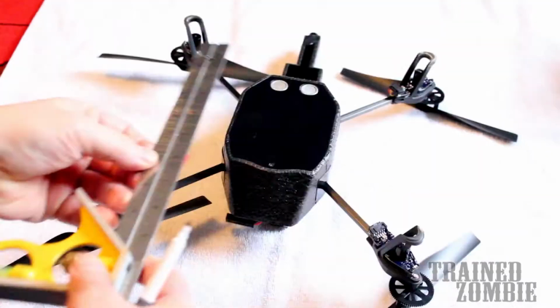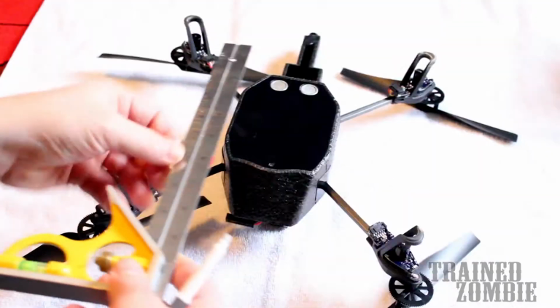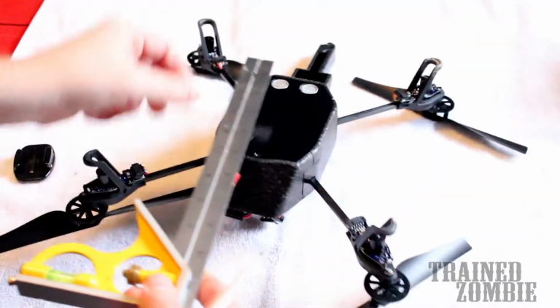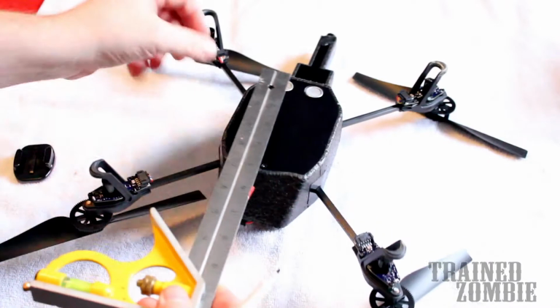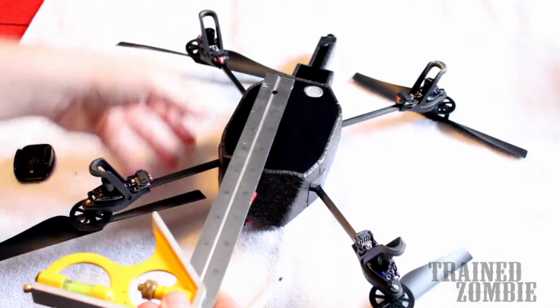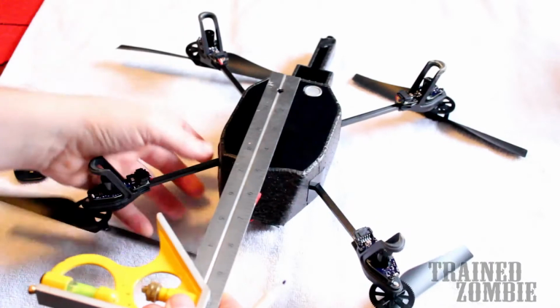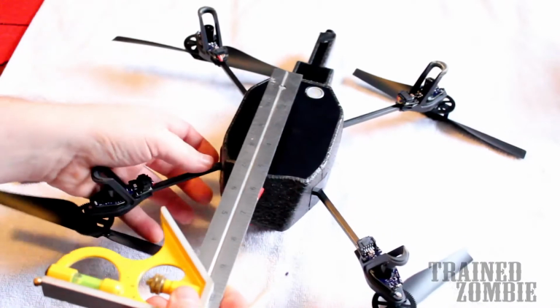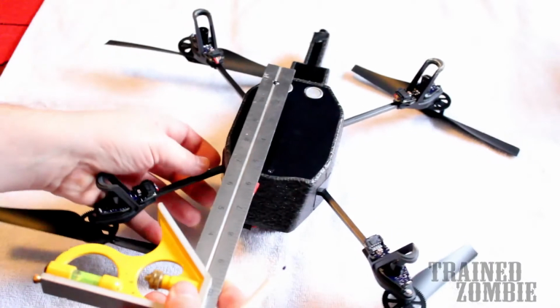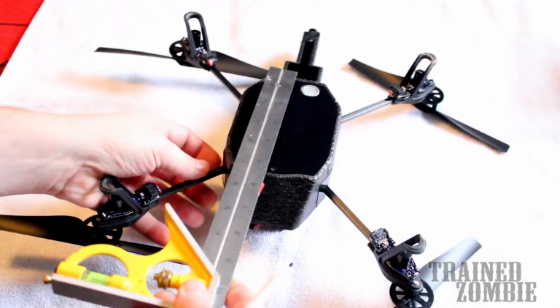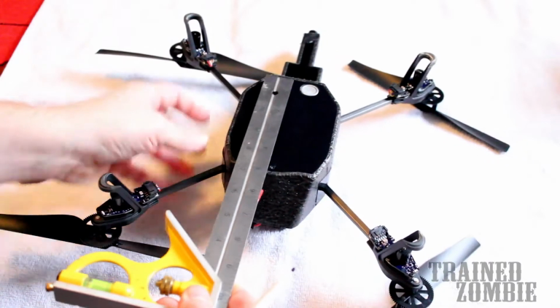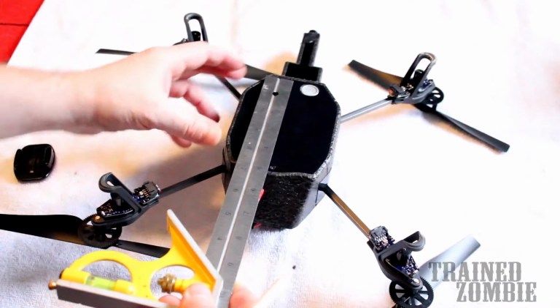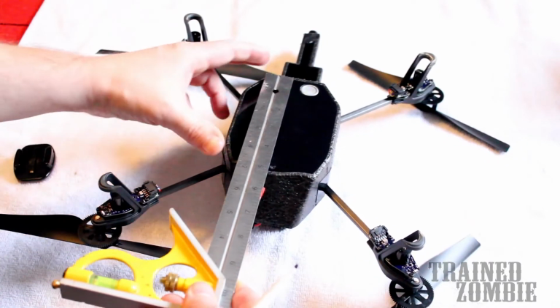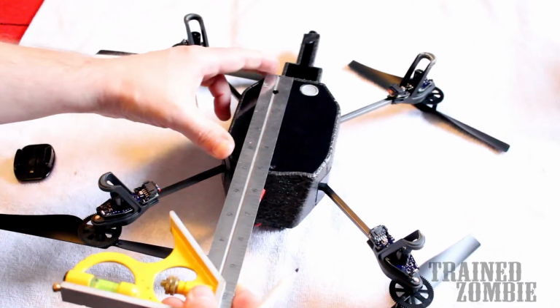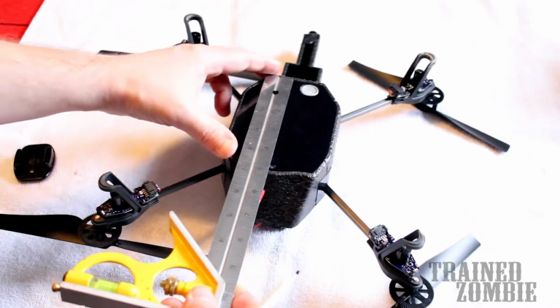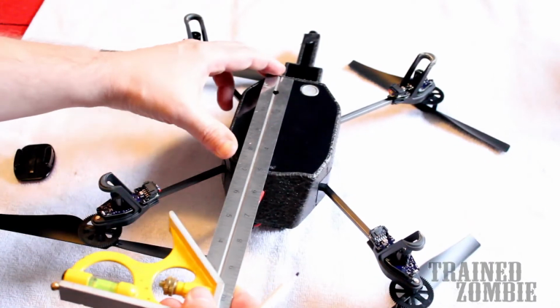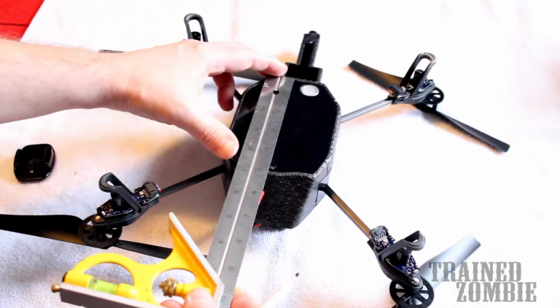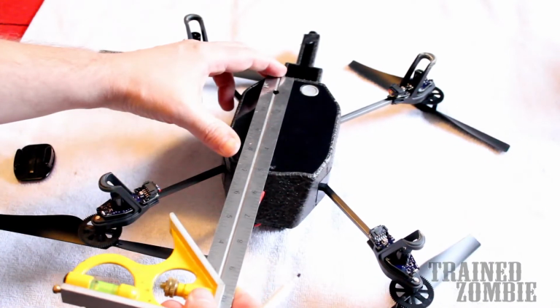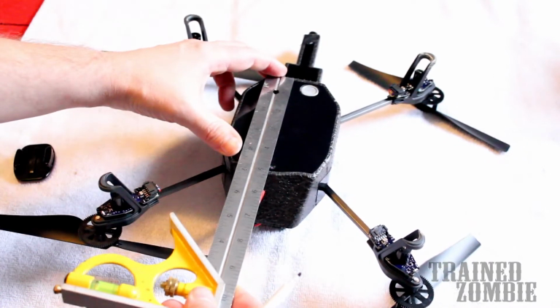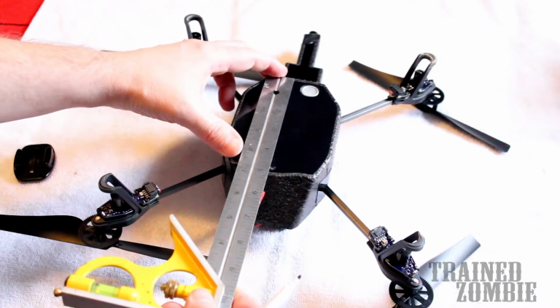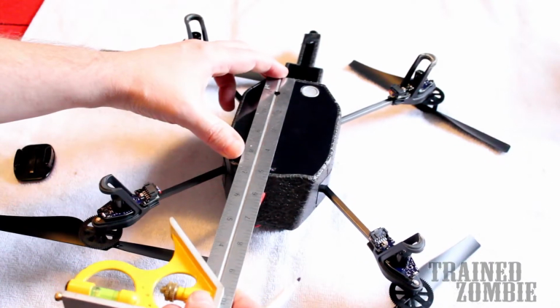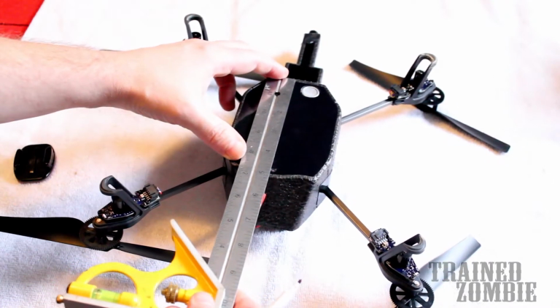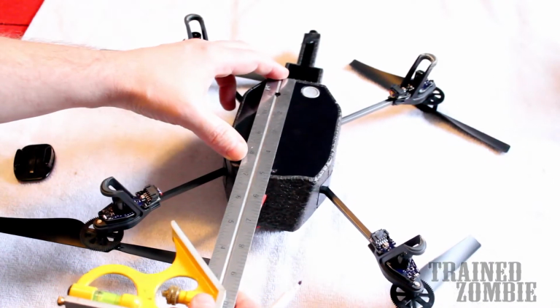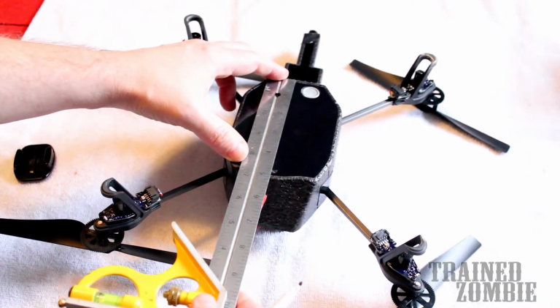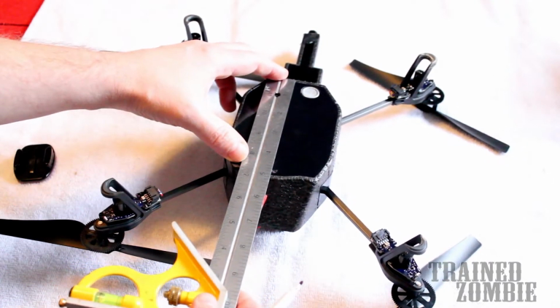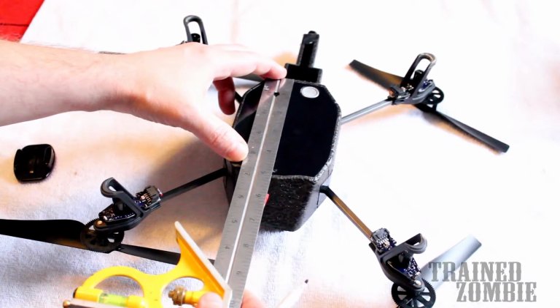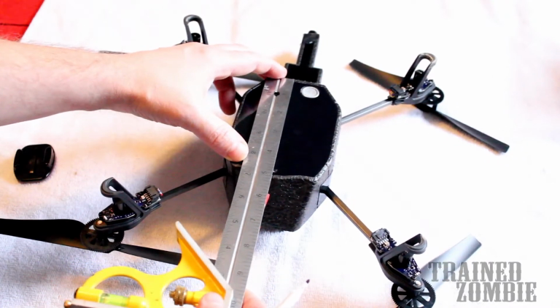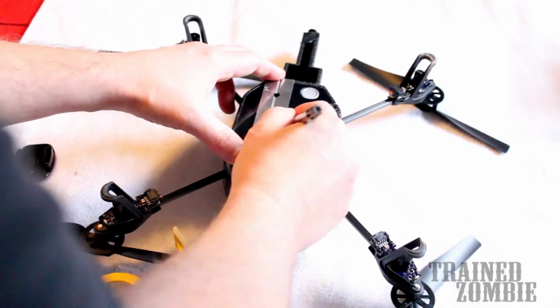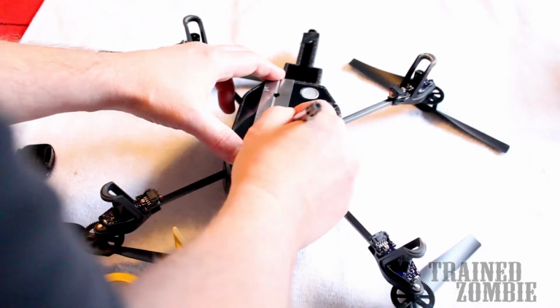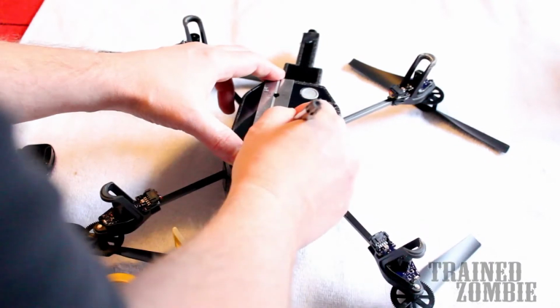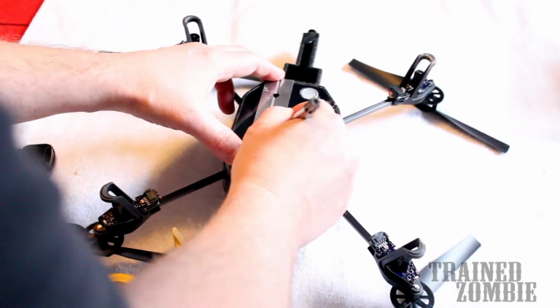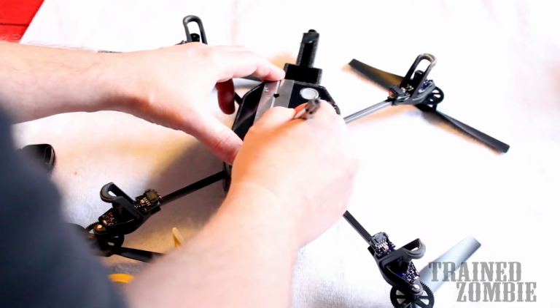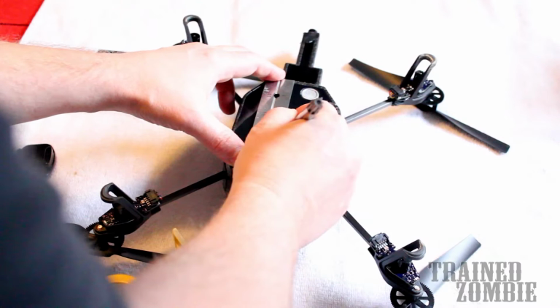GIS32, I believe his handle is, does a tutorial on this also — a really good one.